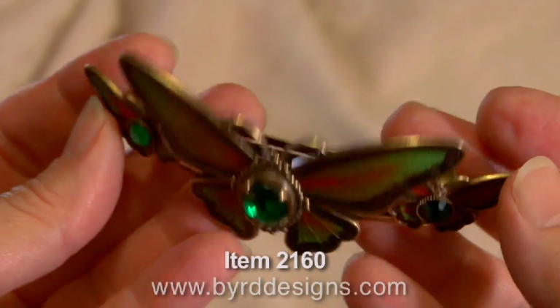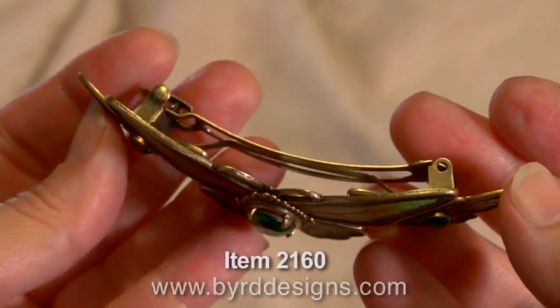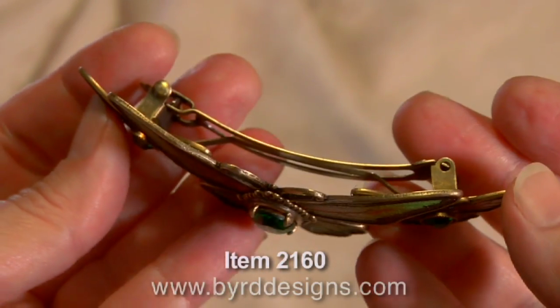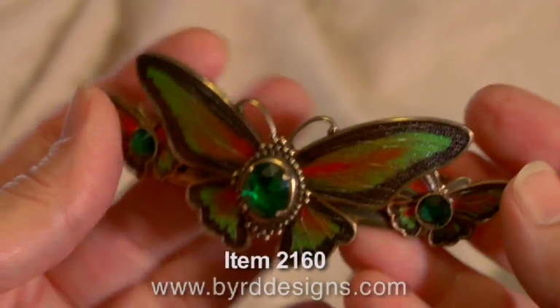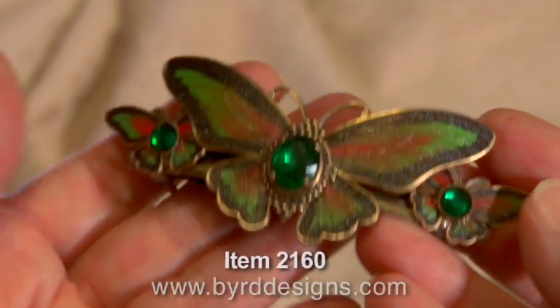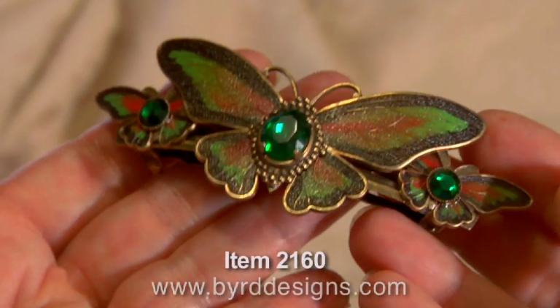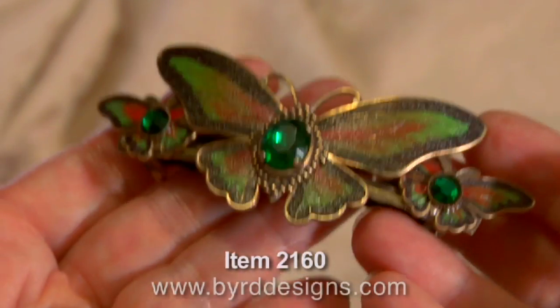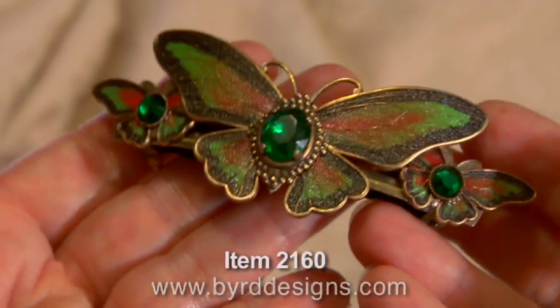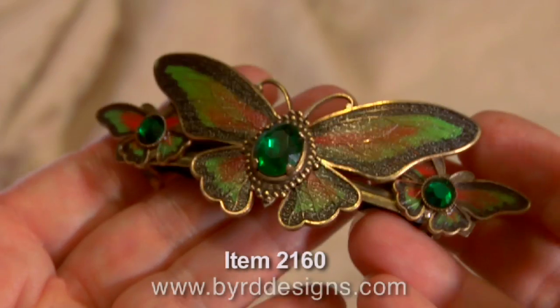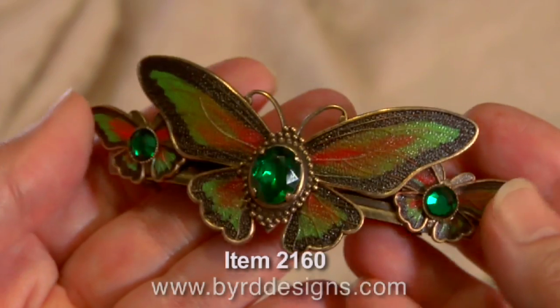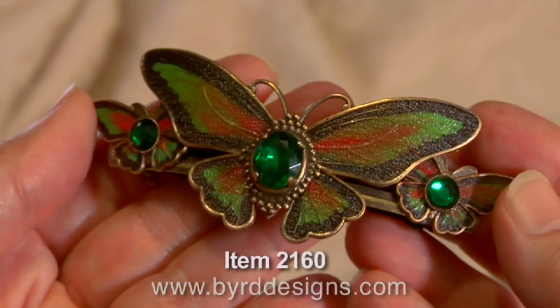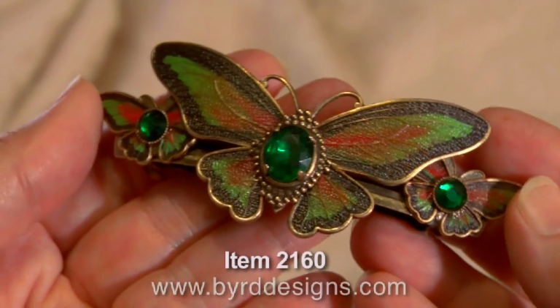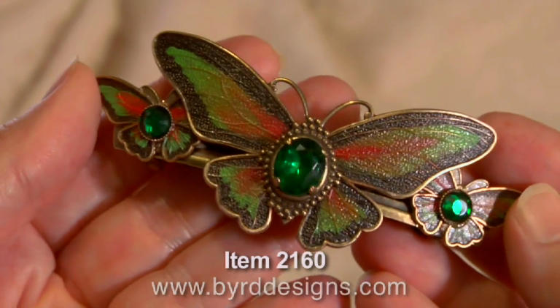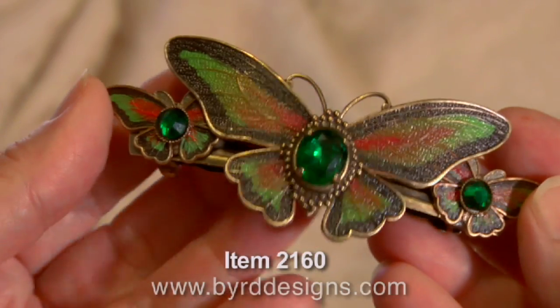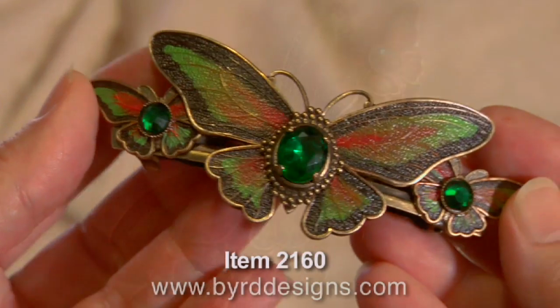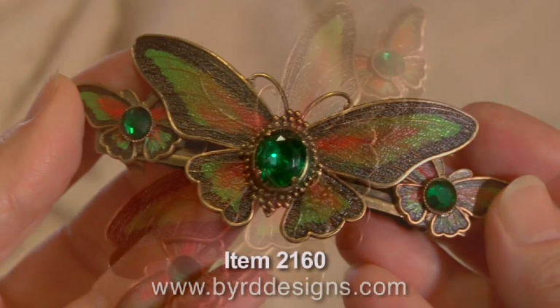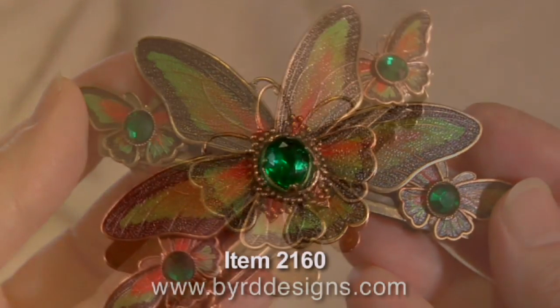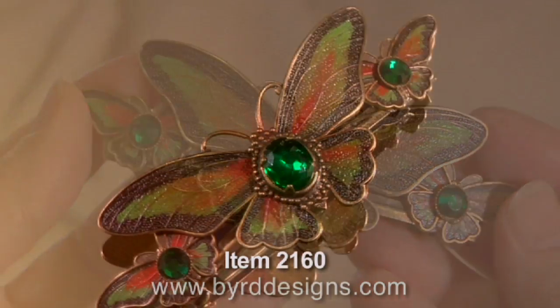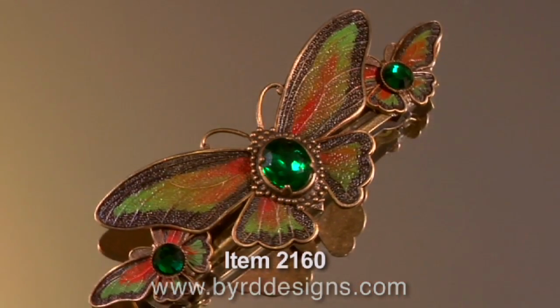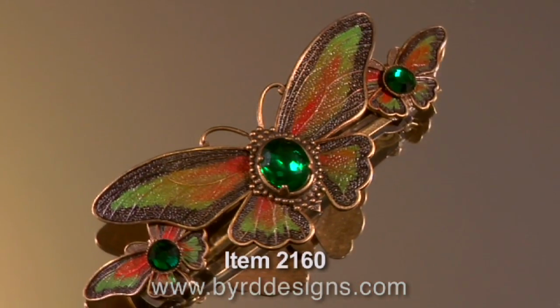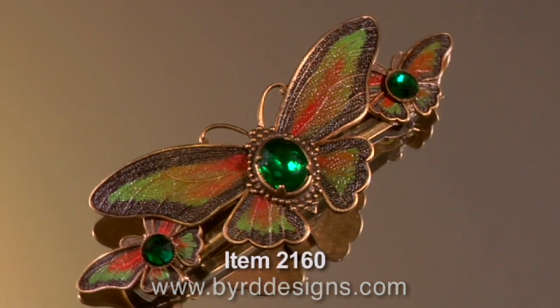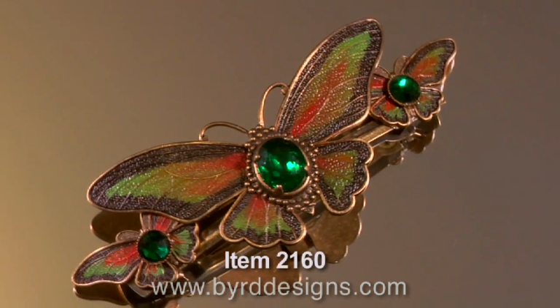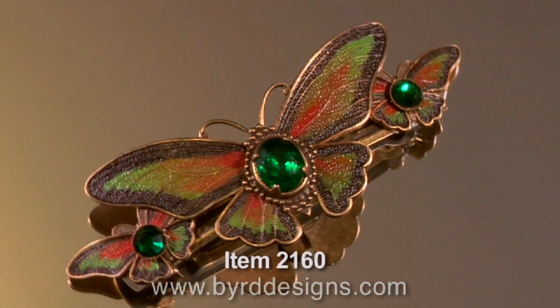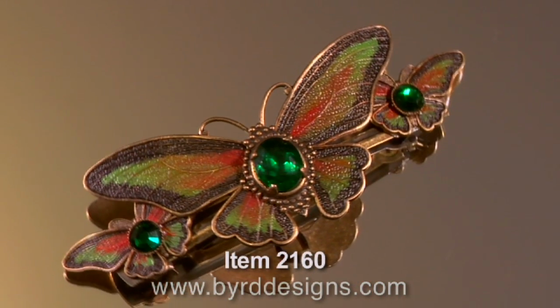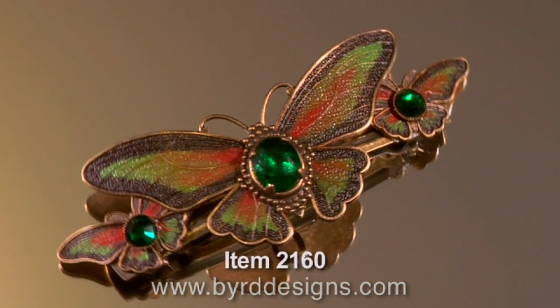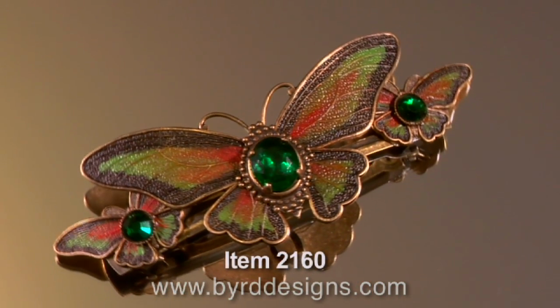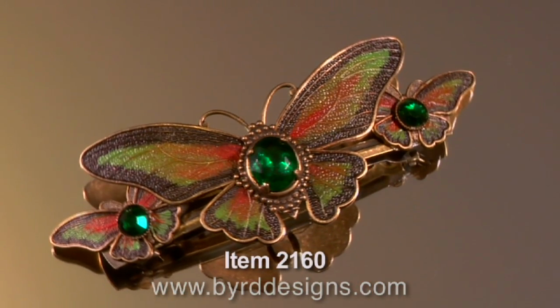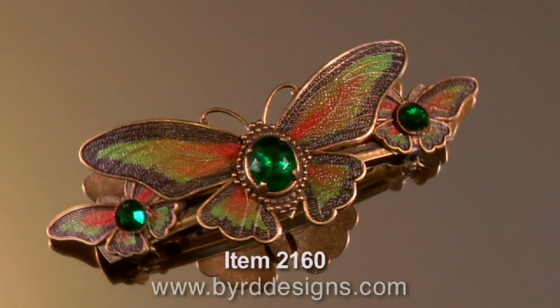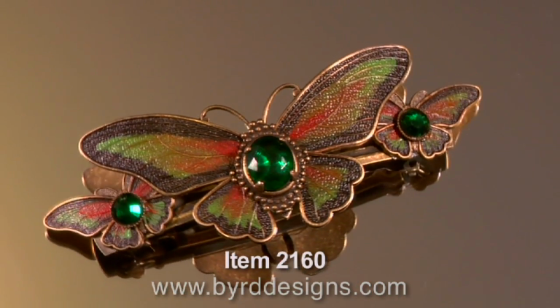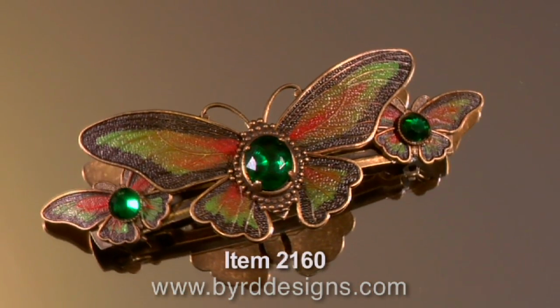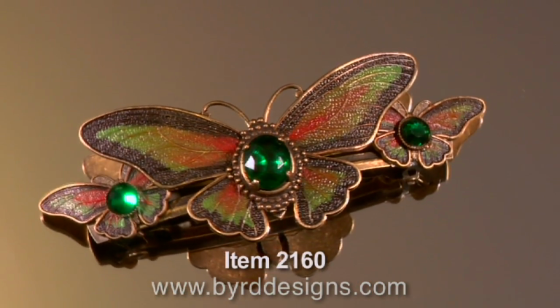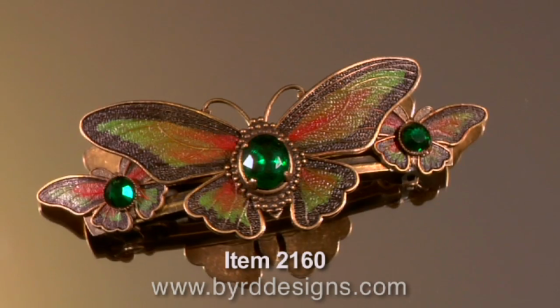Like all our barrettes, it's lightweight, waterproof, durable, and of course all handcrafted here in our studio.